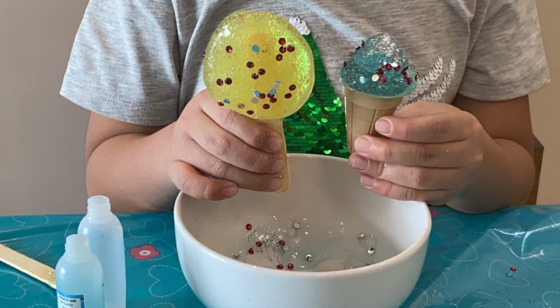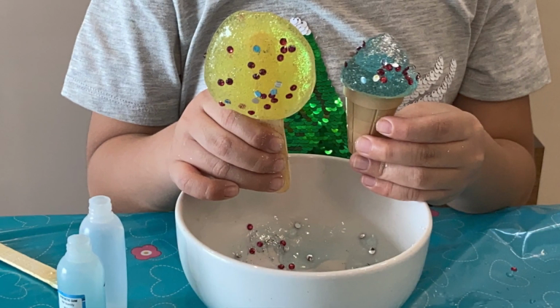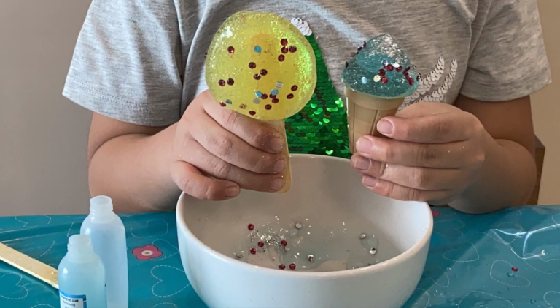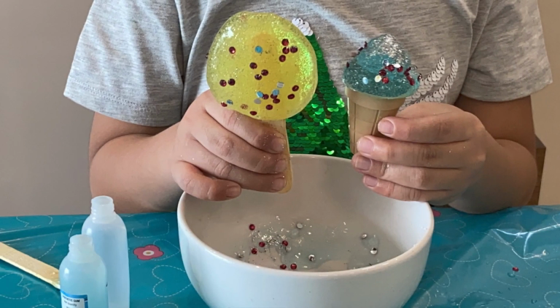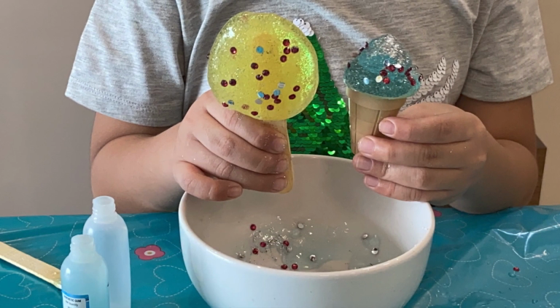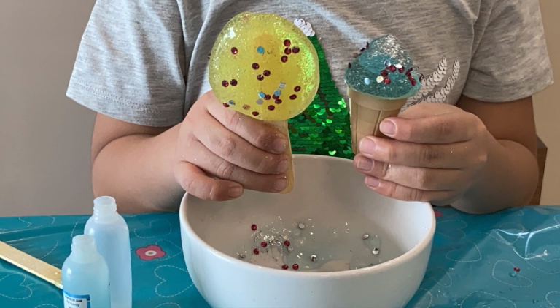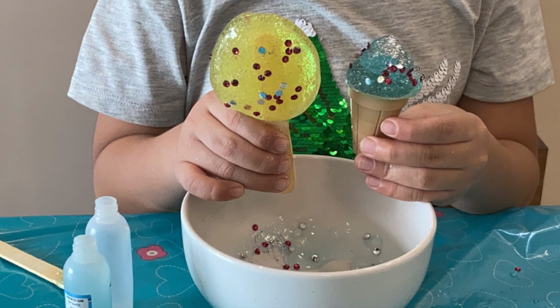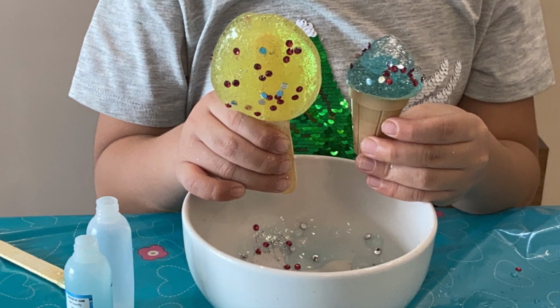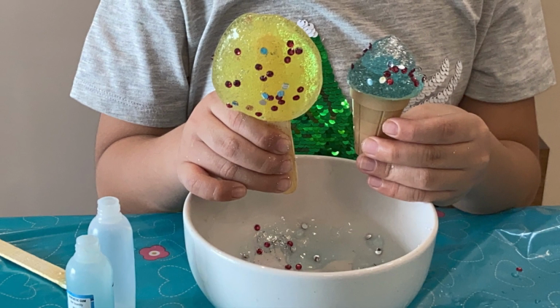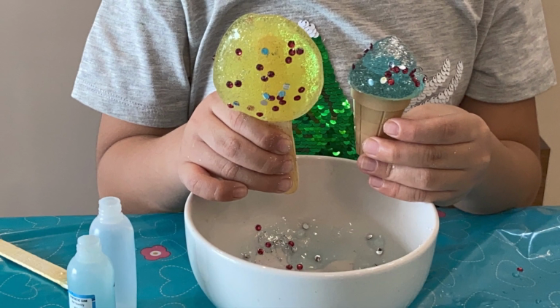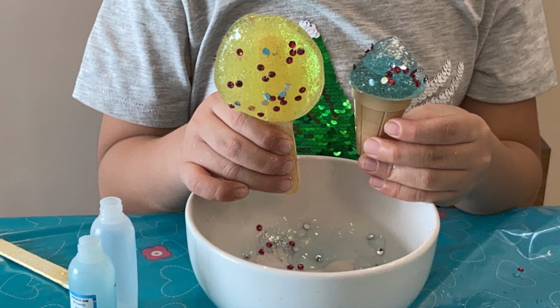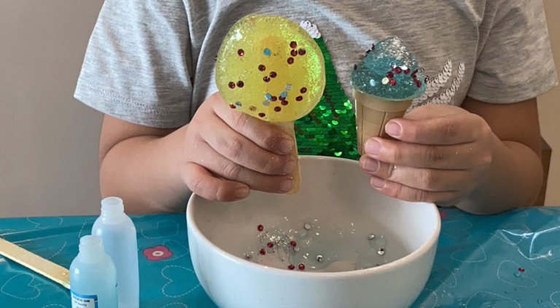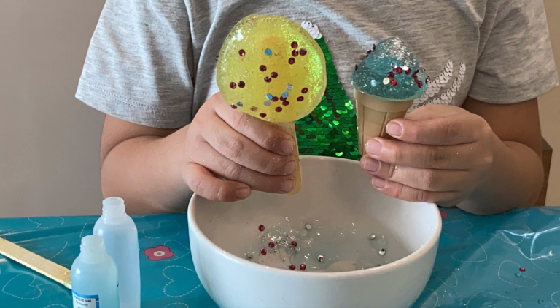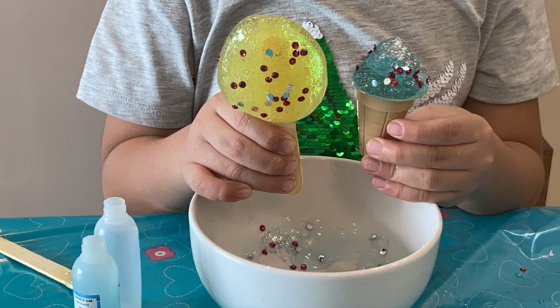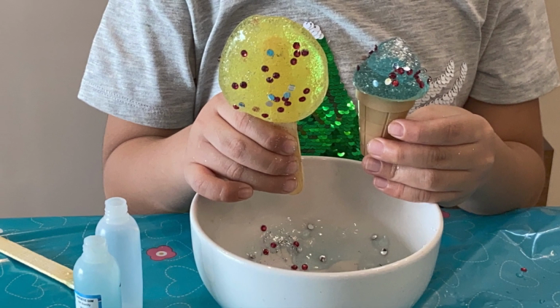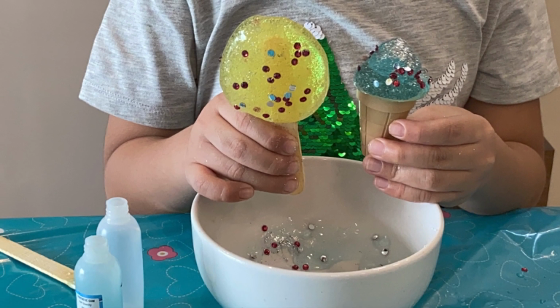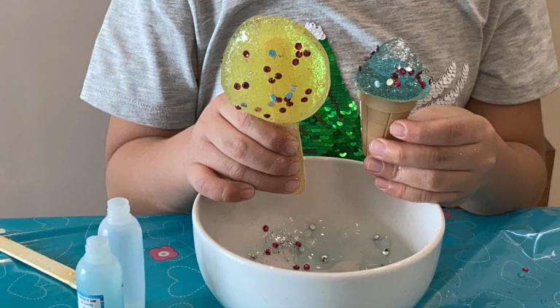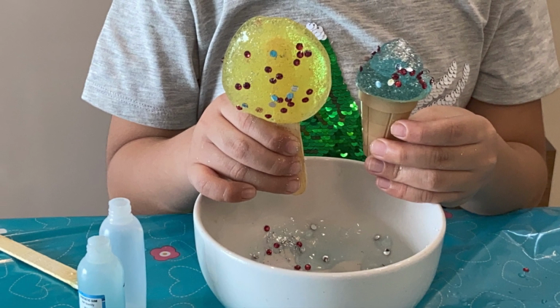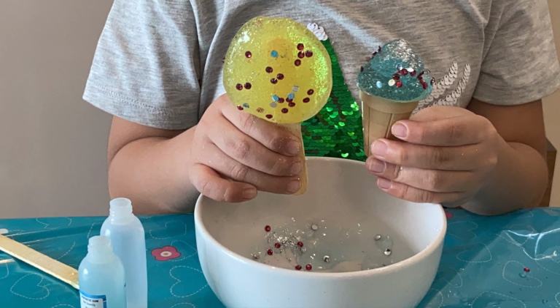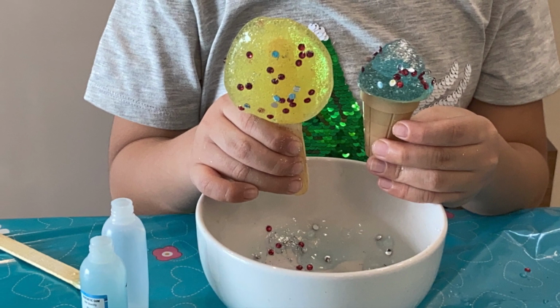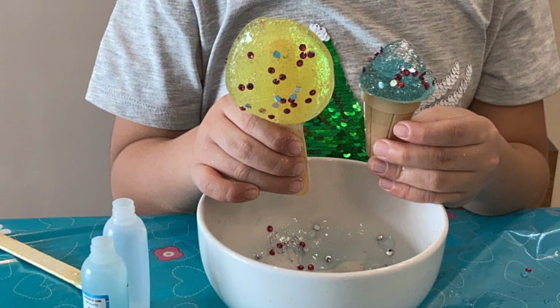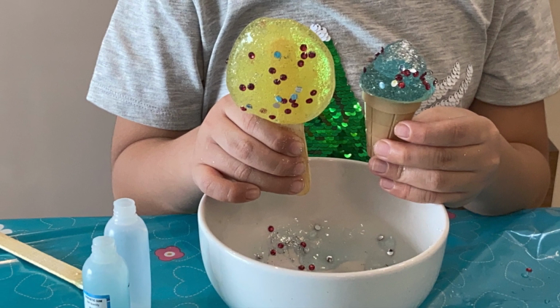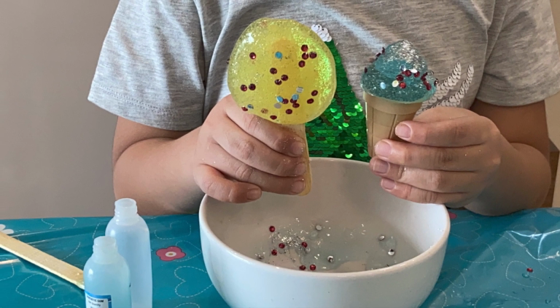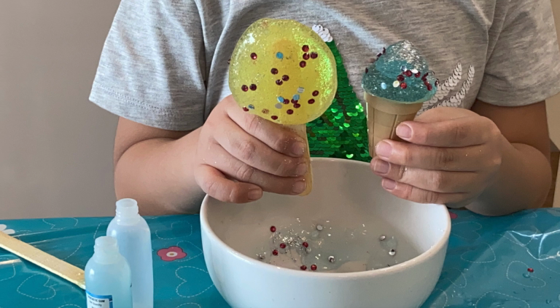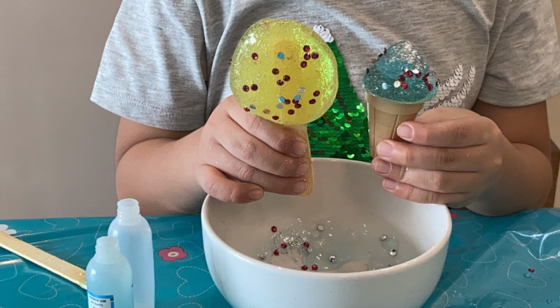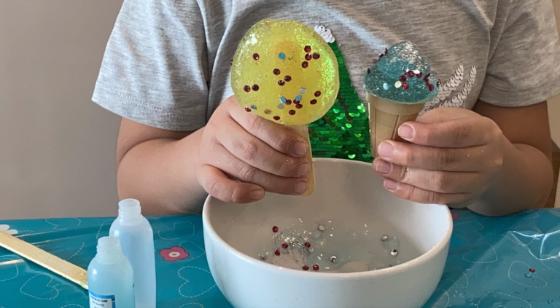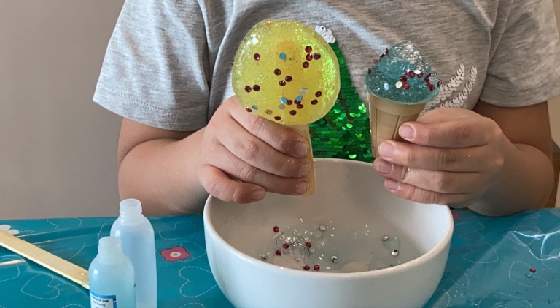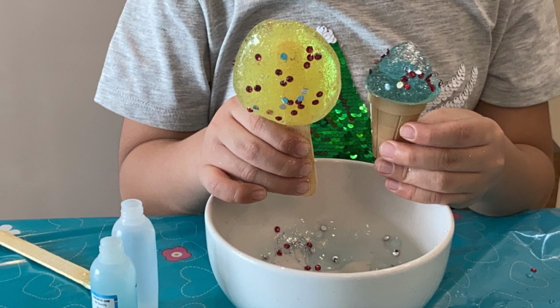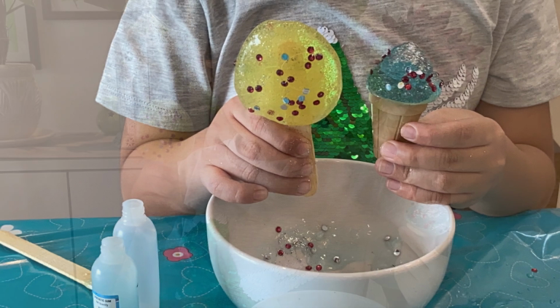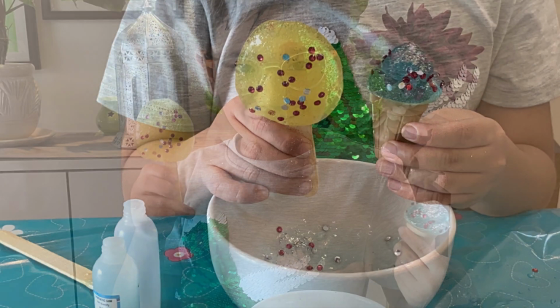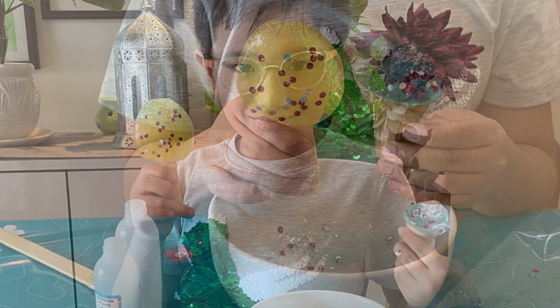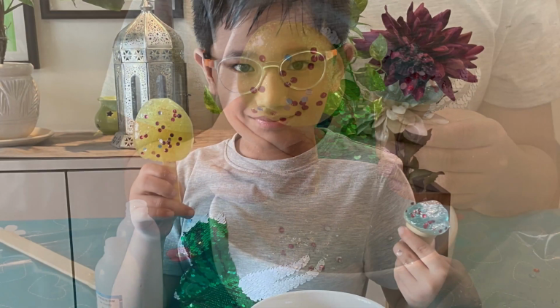Ta-da! Both the ice creams are ready — one for me and one for my little sister.